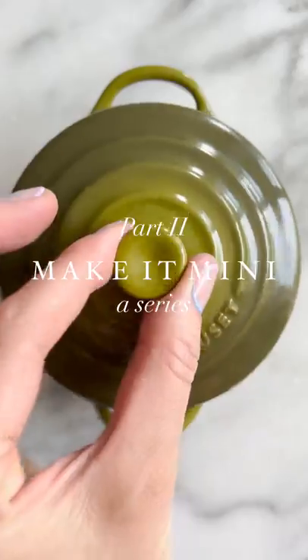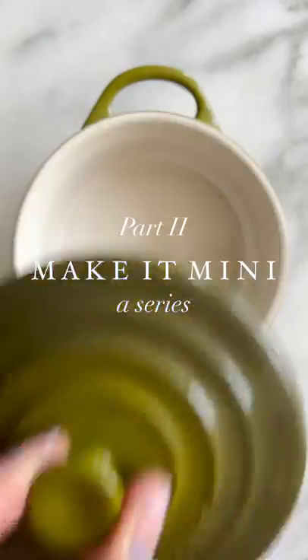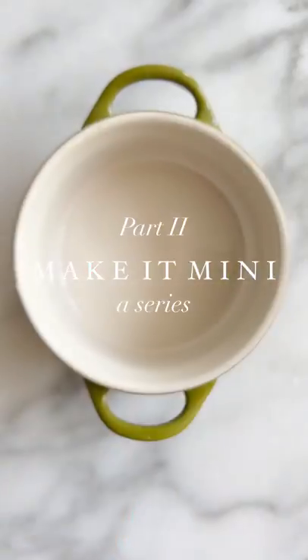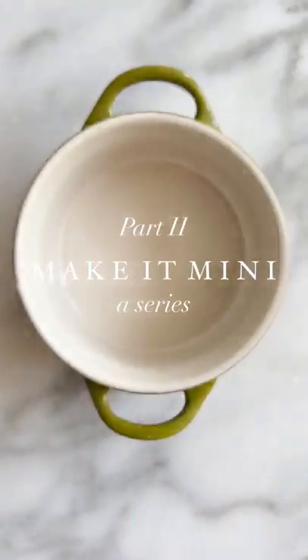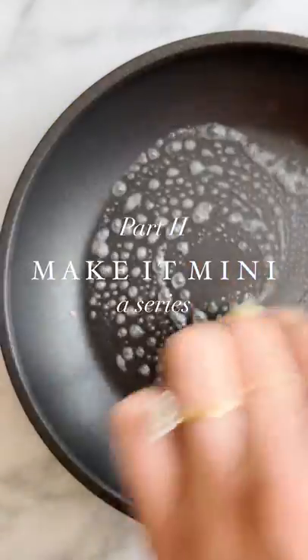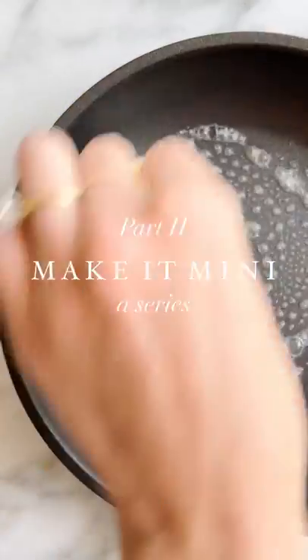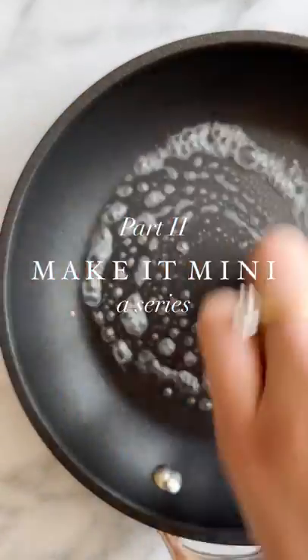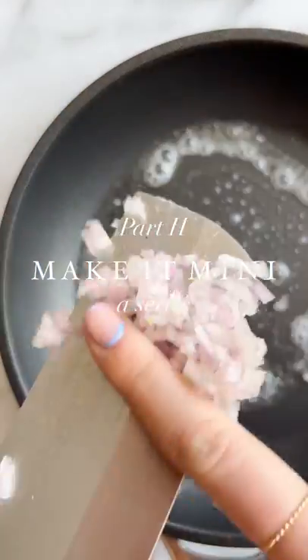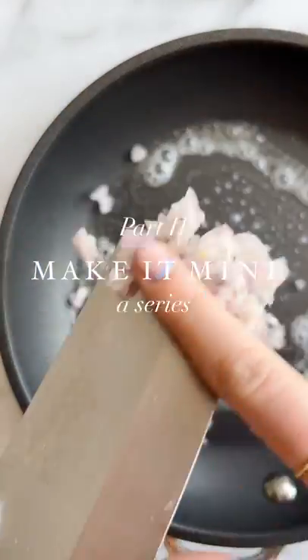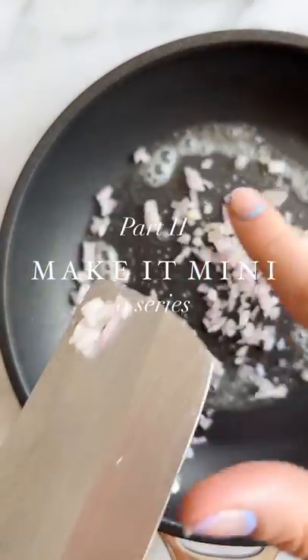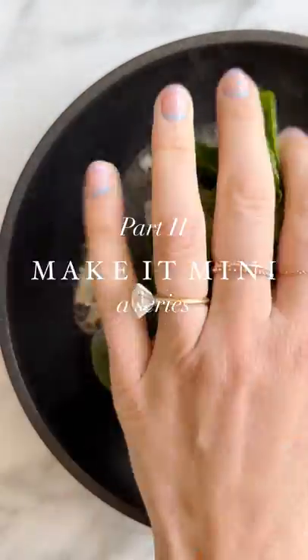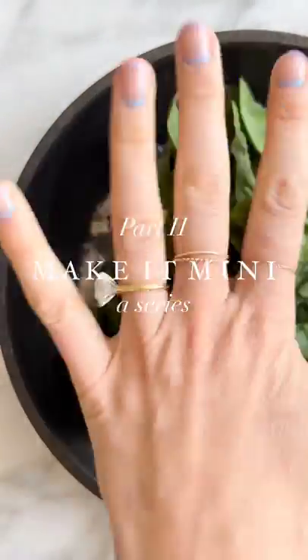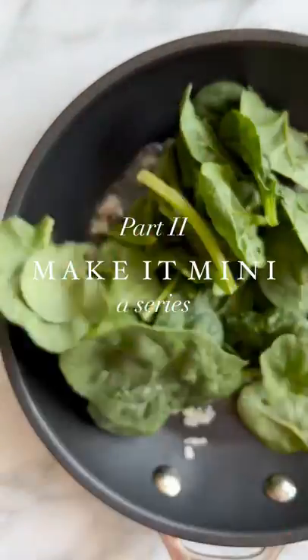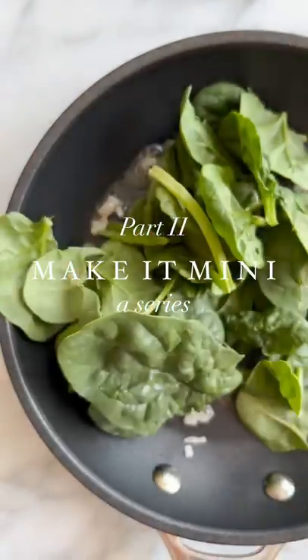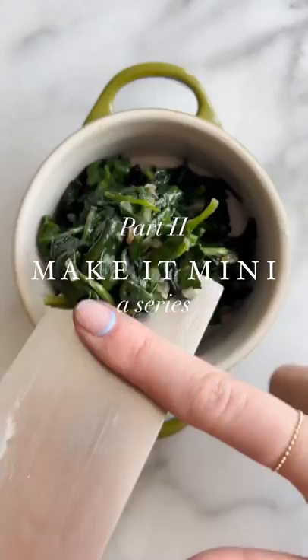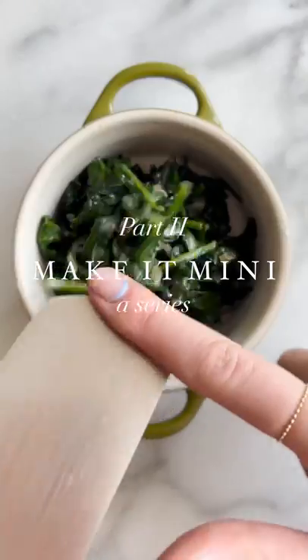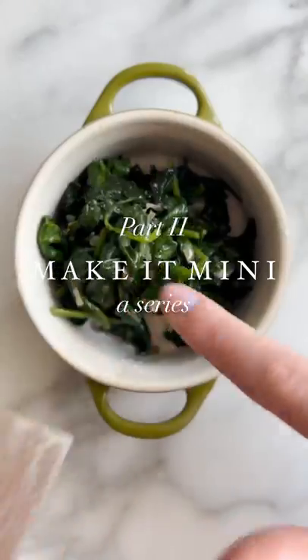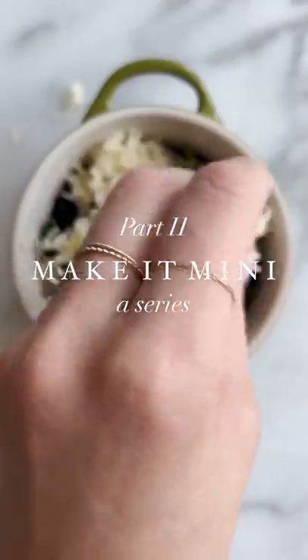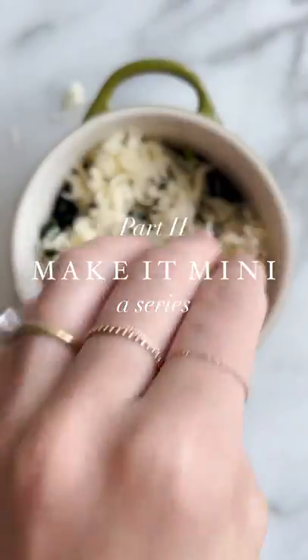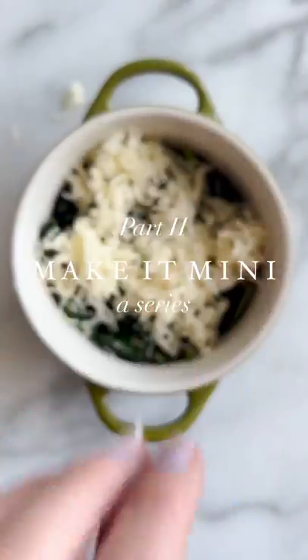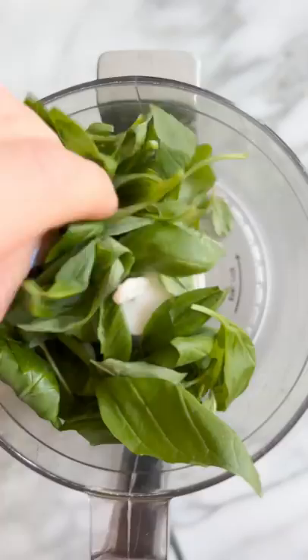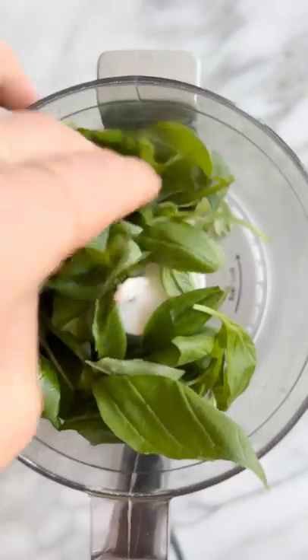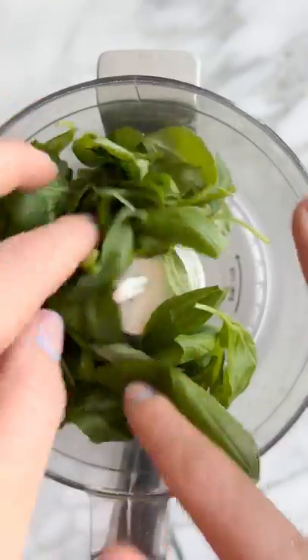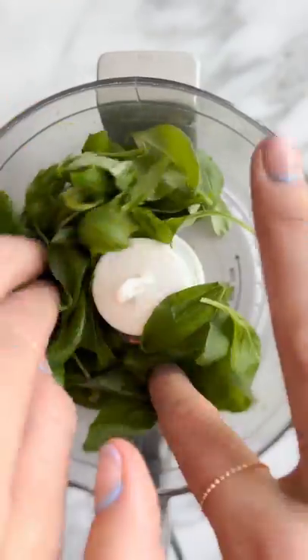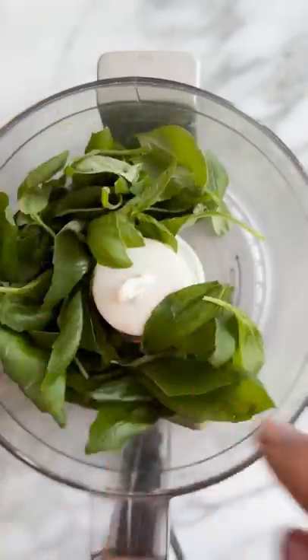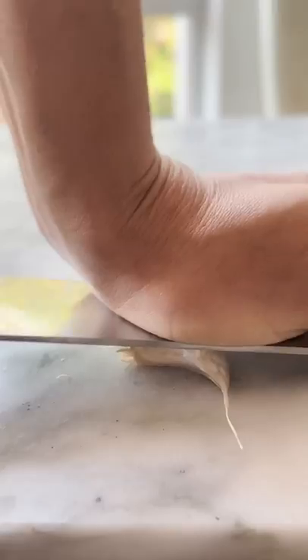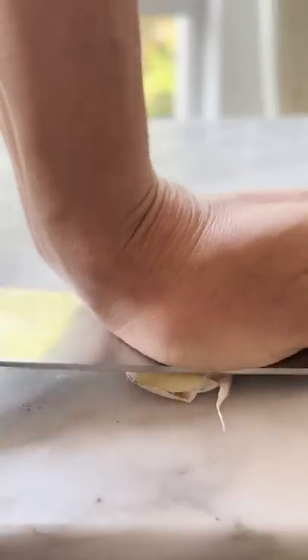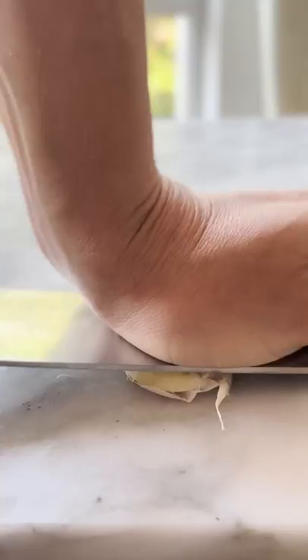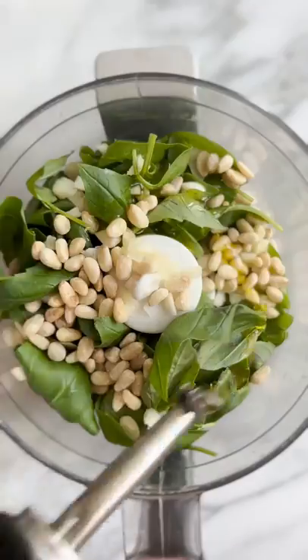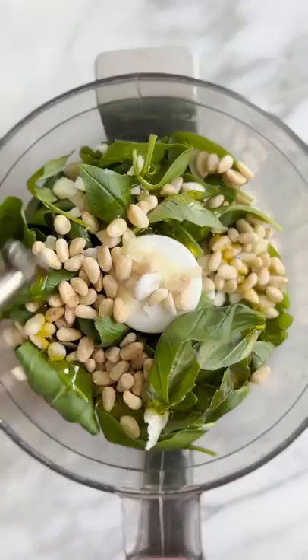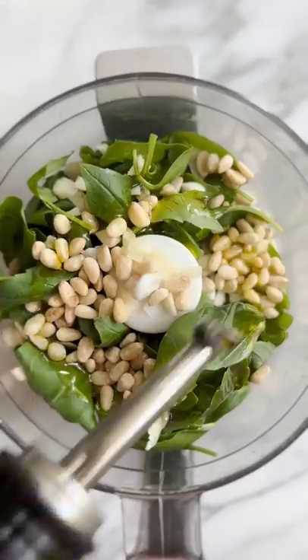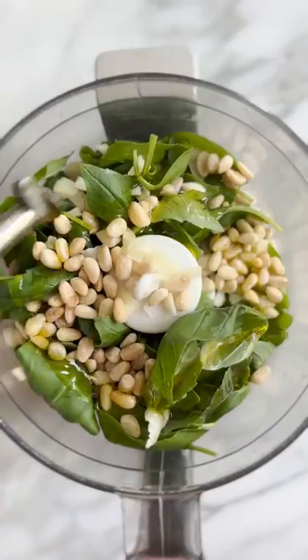Welcome to part two of Make It Mini, a series that reimagines trending recipes using Le Creuset's Mini Cook-Uts.